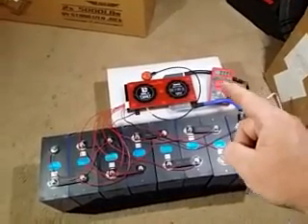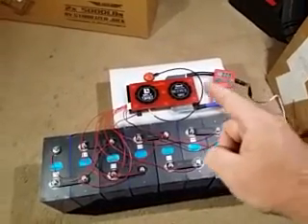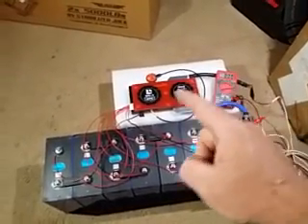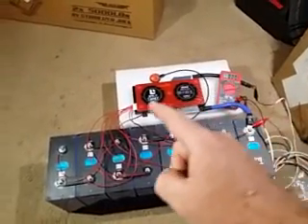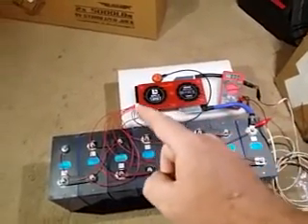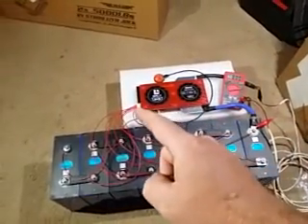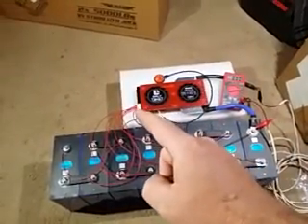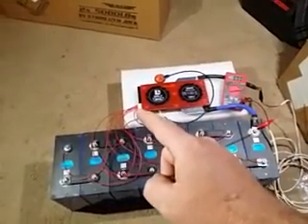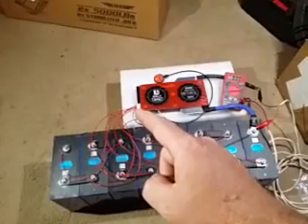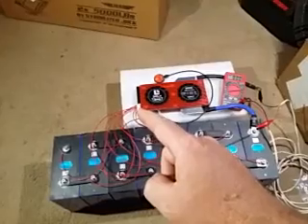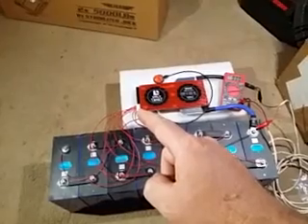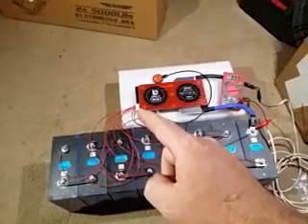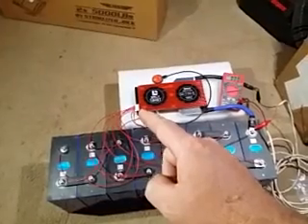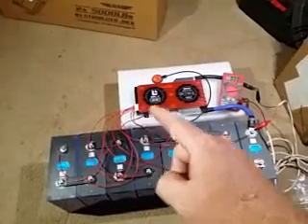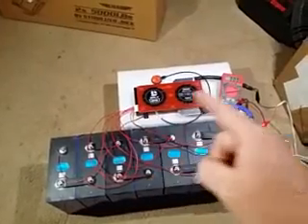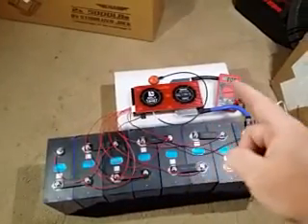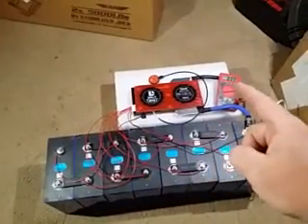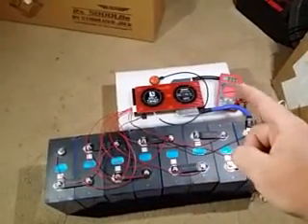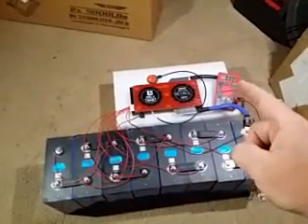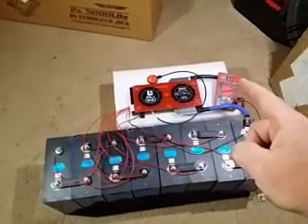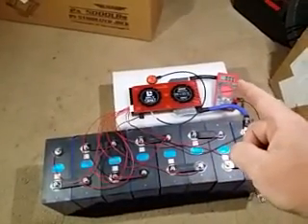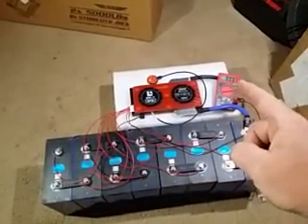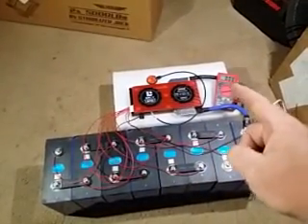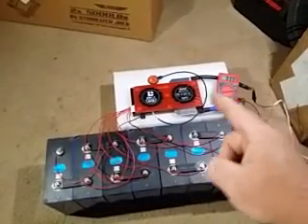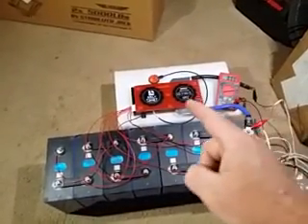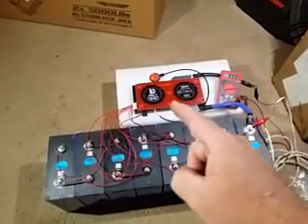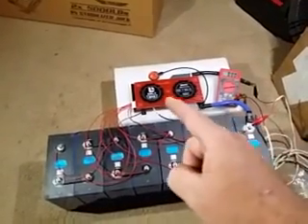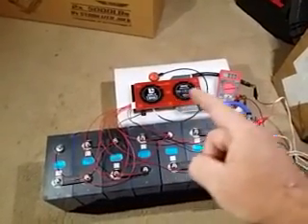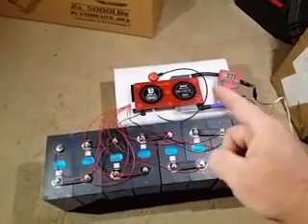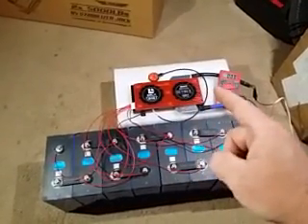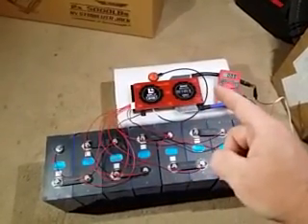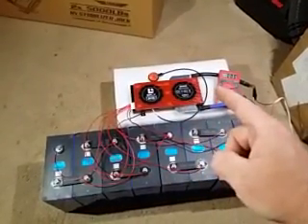What you're going to do is plug in your balance lead. It's still going to read a whole bunch of ohms because you haven't turned it on yet.